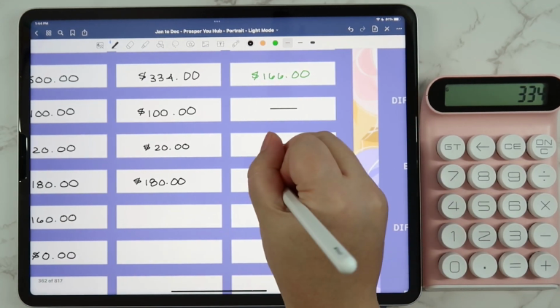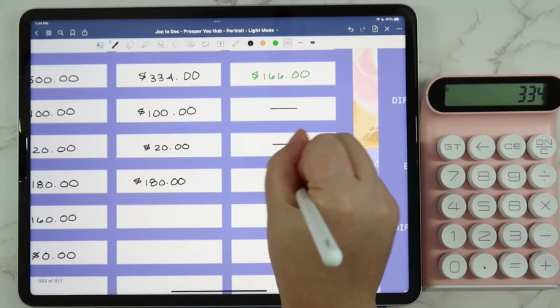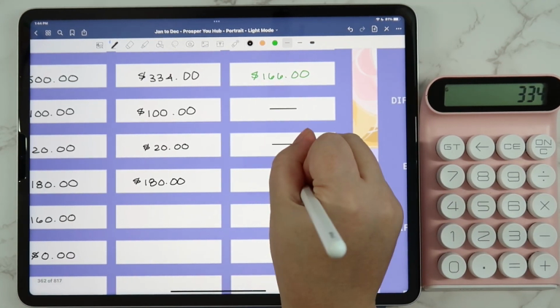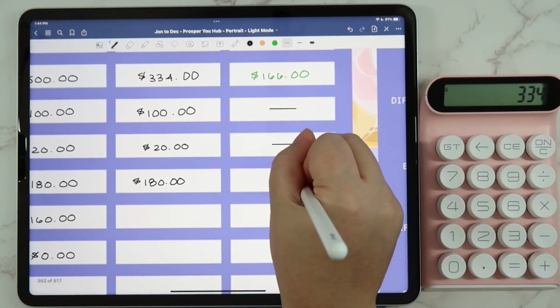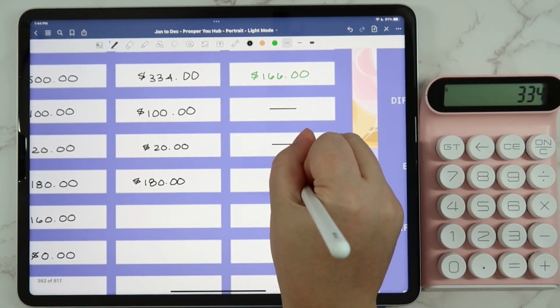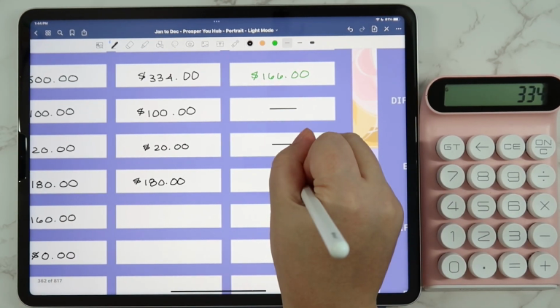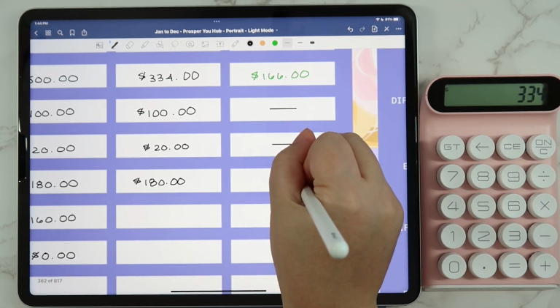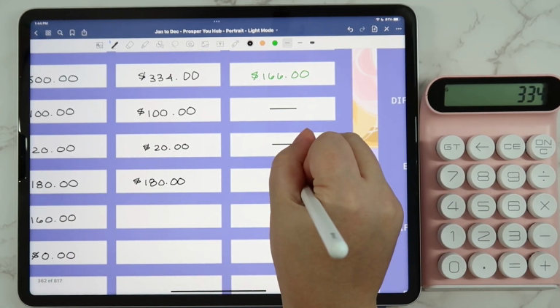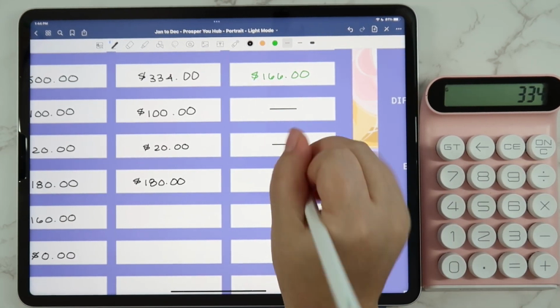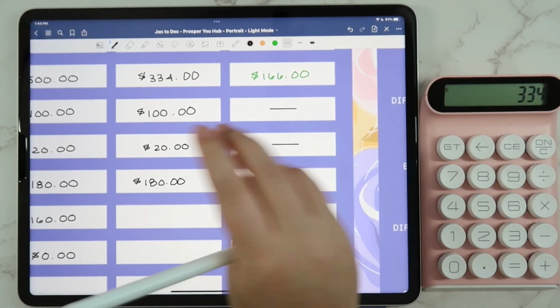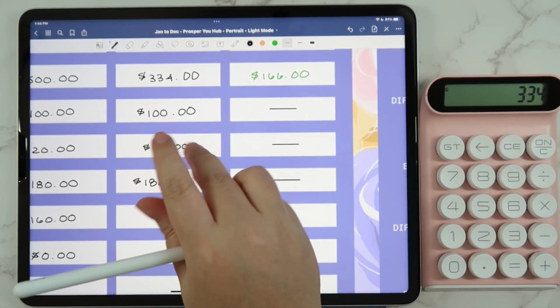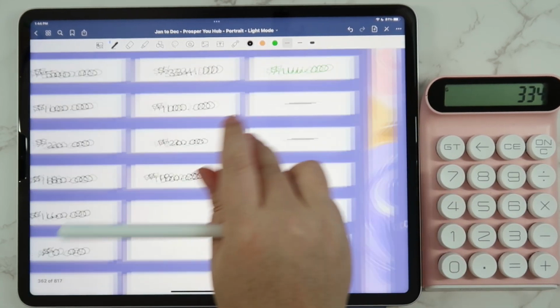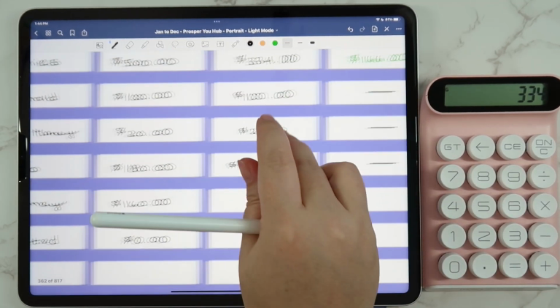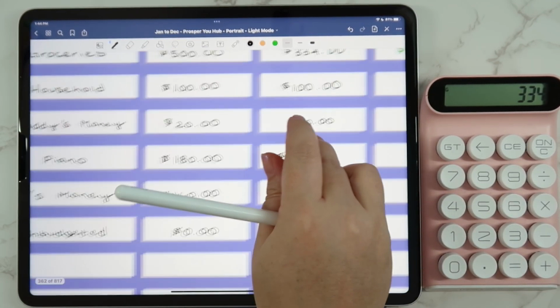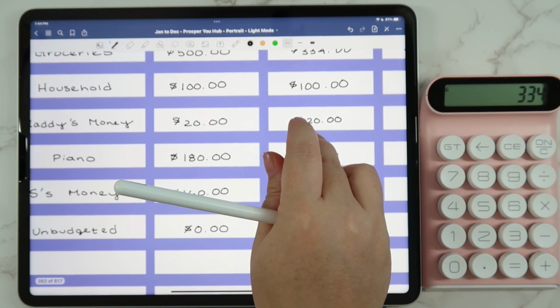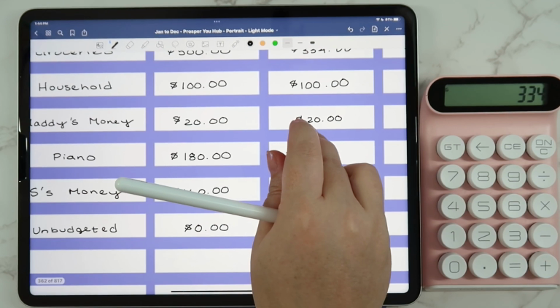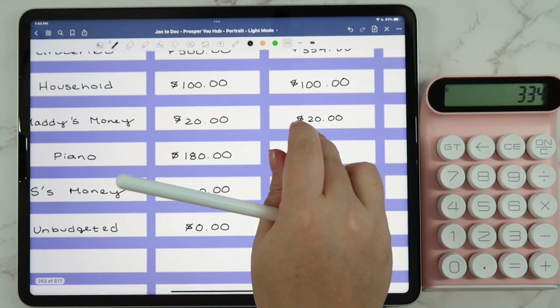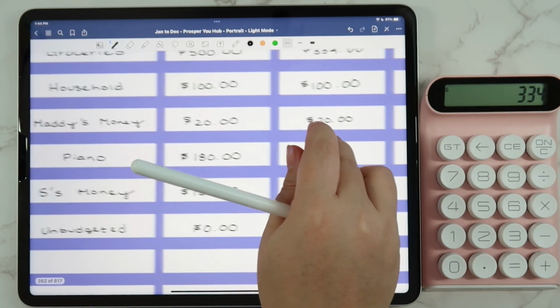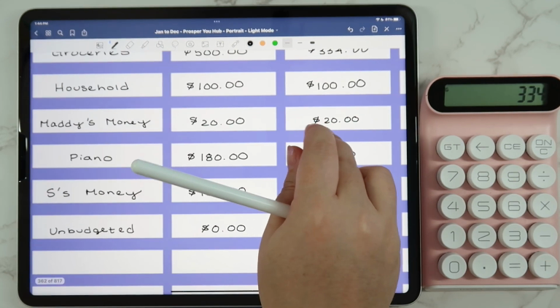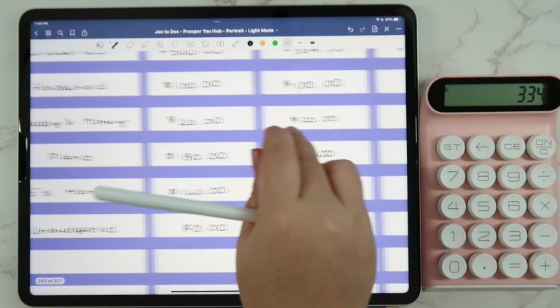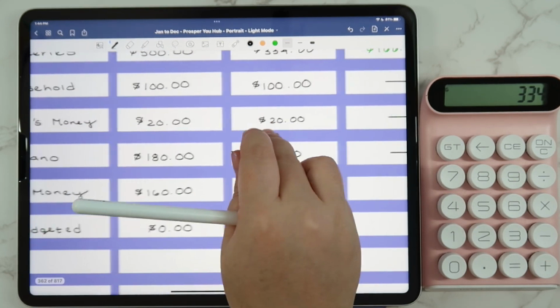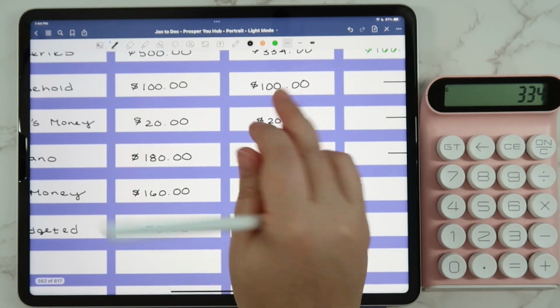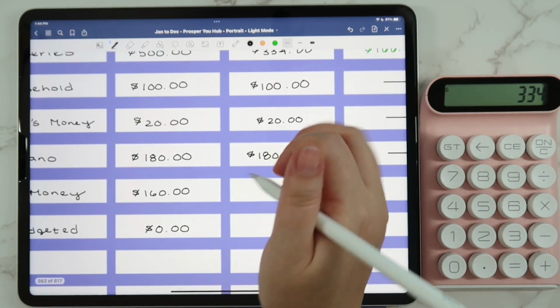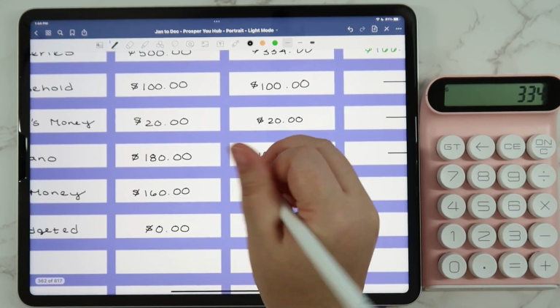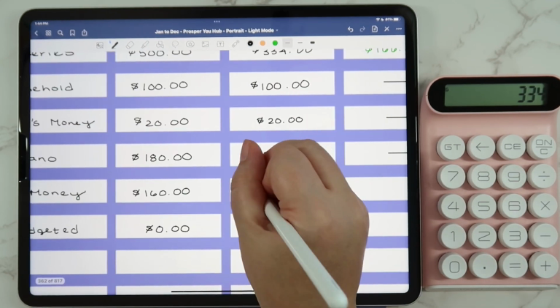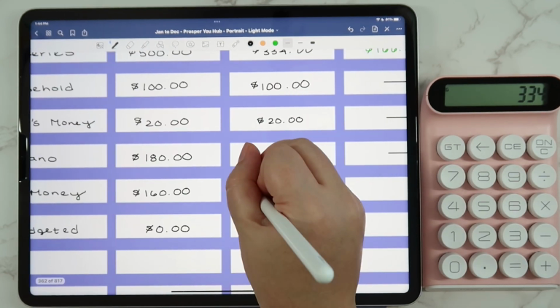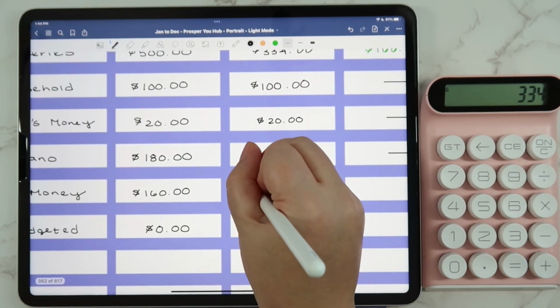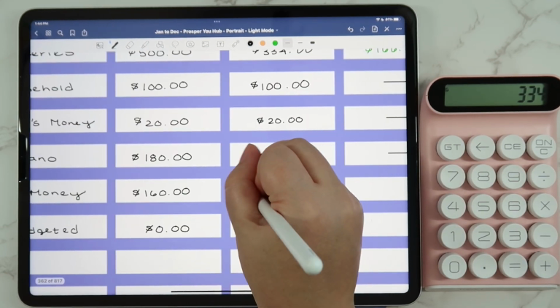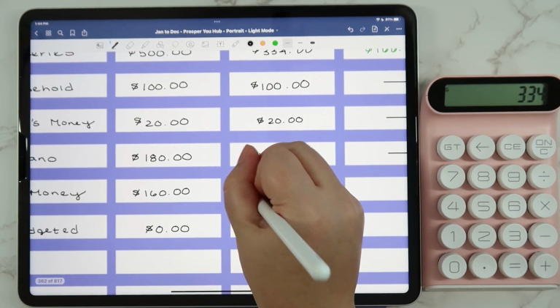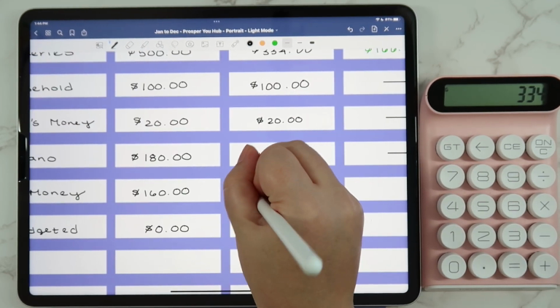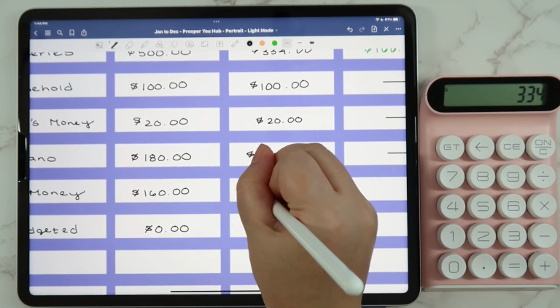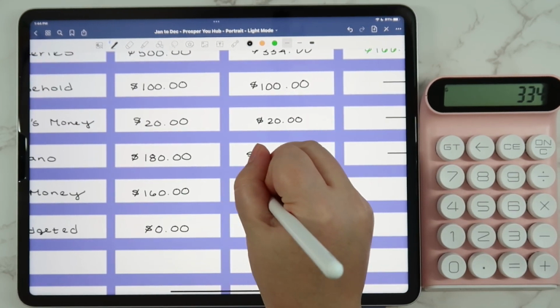It's something that doesn't come up very often, especially during the week, so we'll probably just have to remind her on the weekend and give her those opportunities to earn money. Piano was $180 for the lessons — we pay her piano instructor in cash. My personal money was $160.